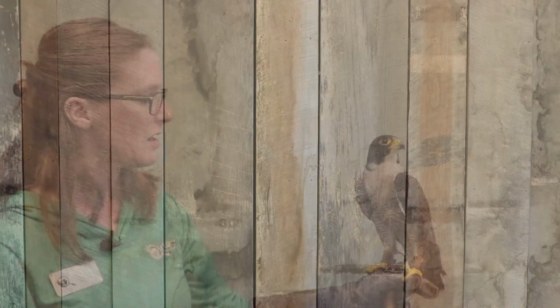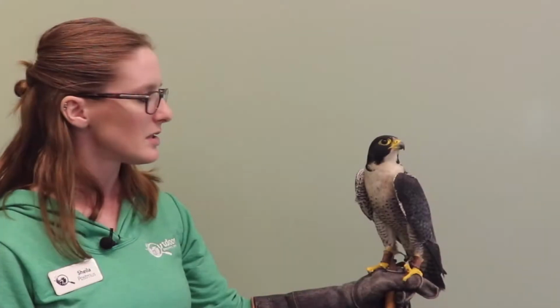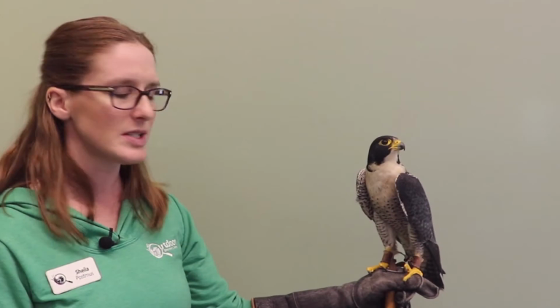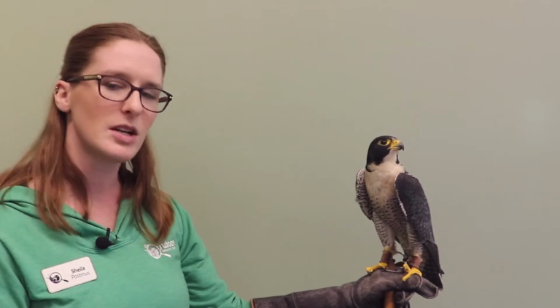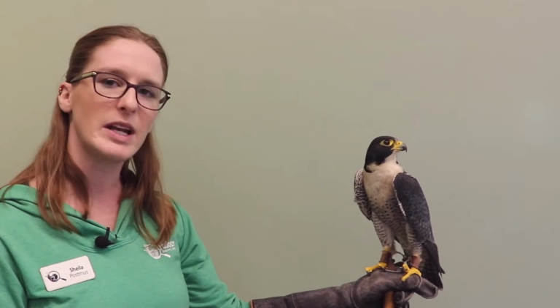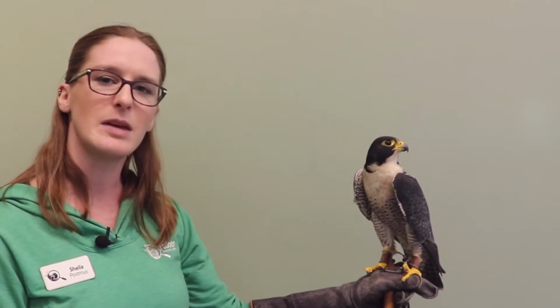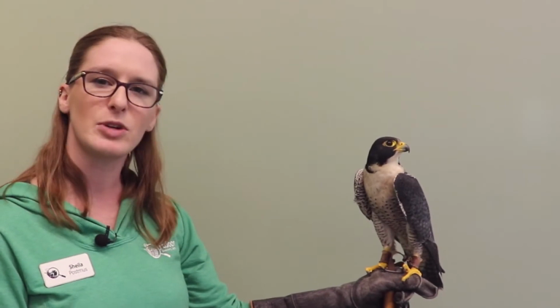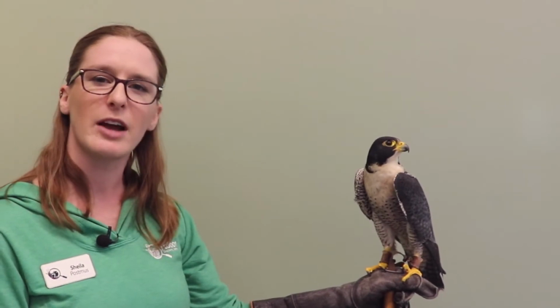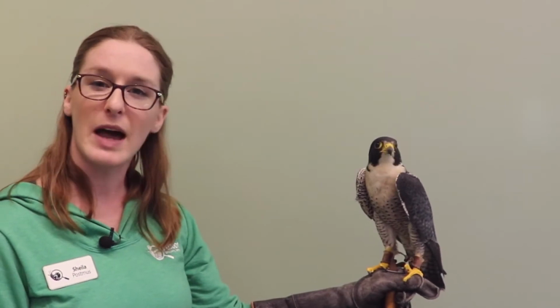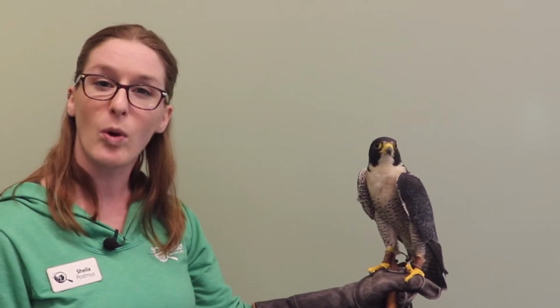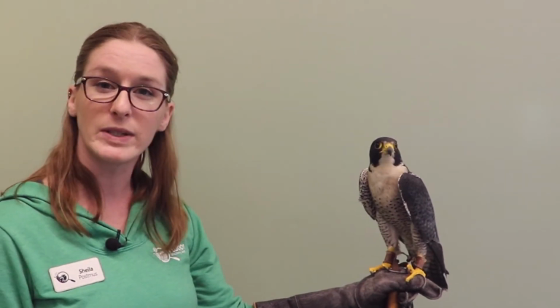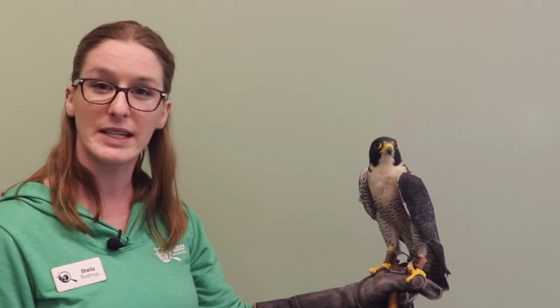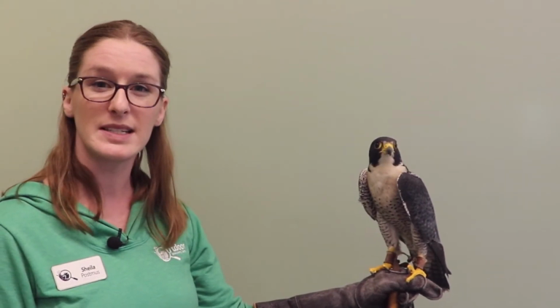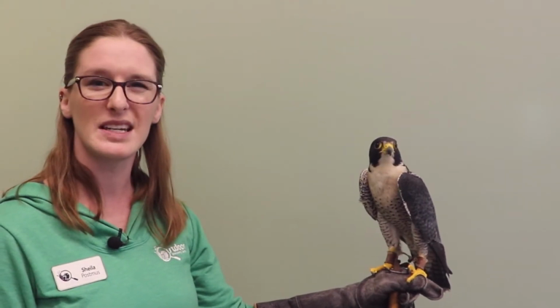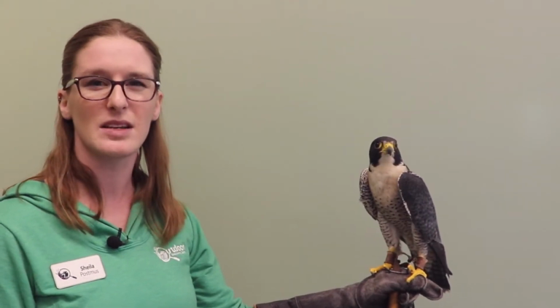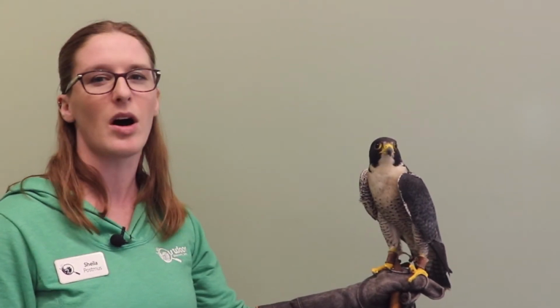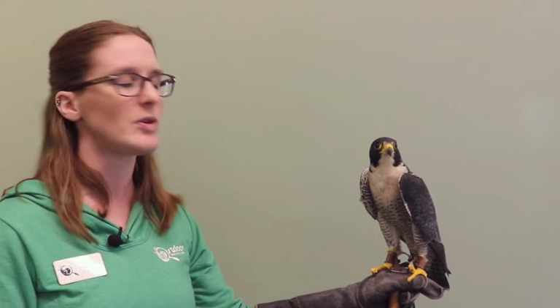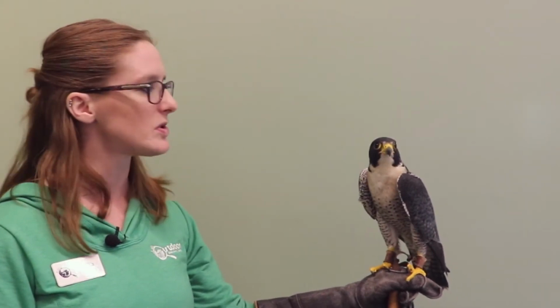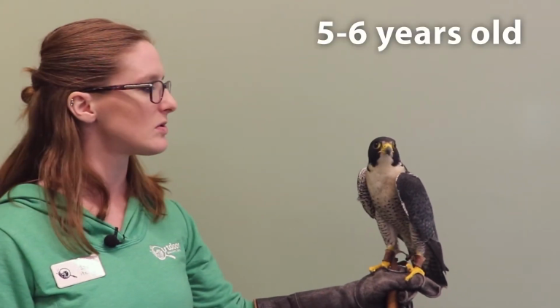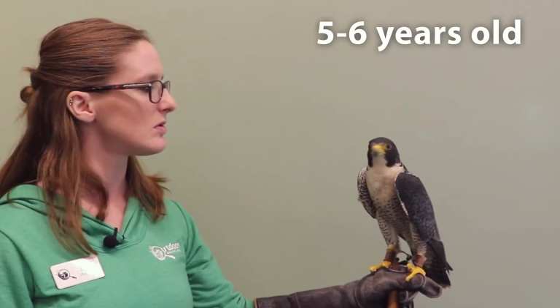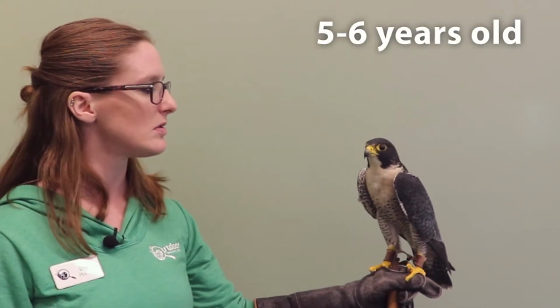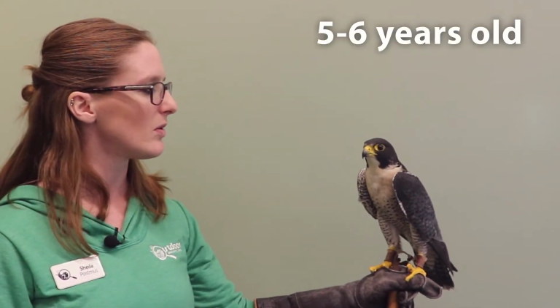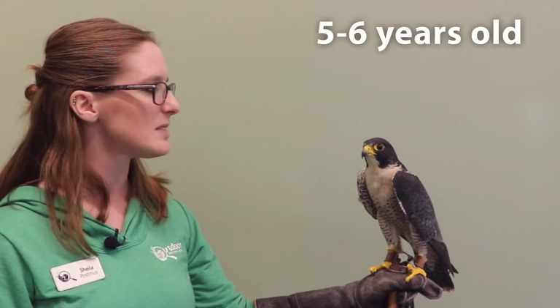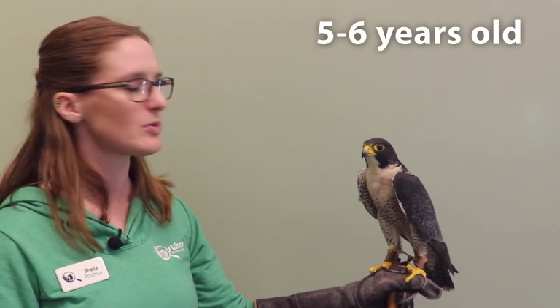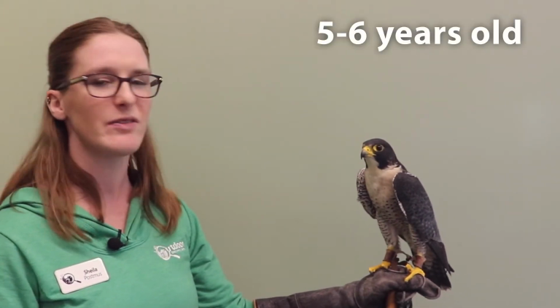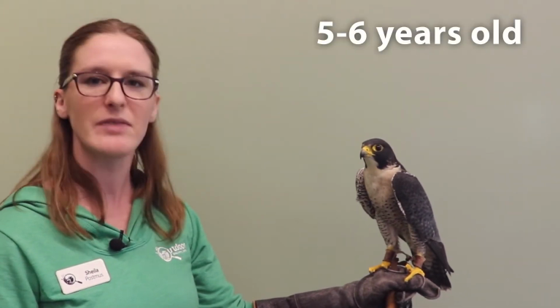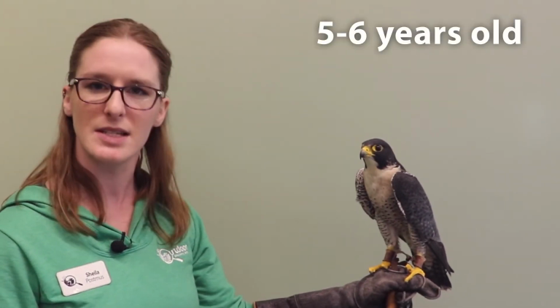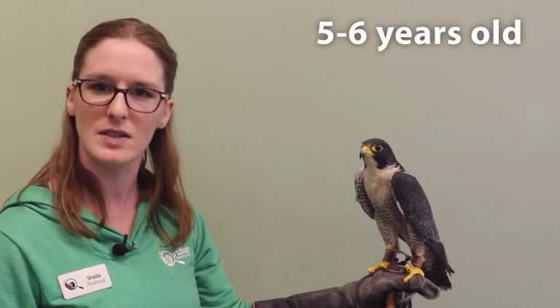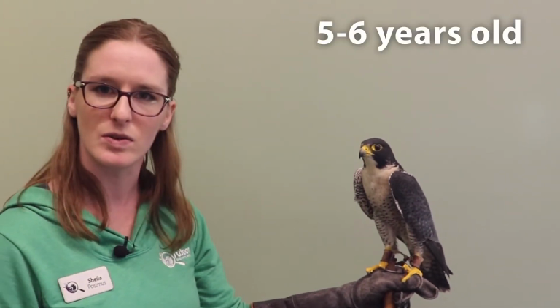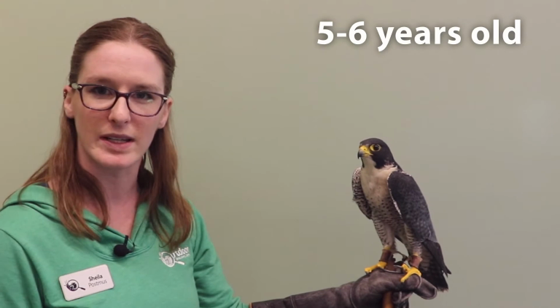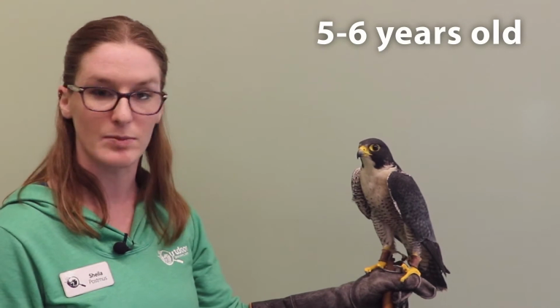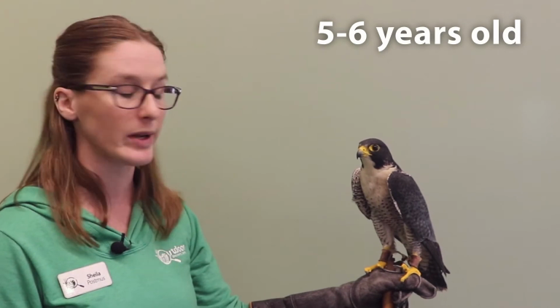That's a good way to keep track of how old he is. He is between five and six years old at this point.